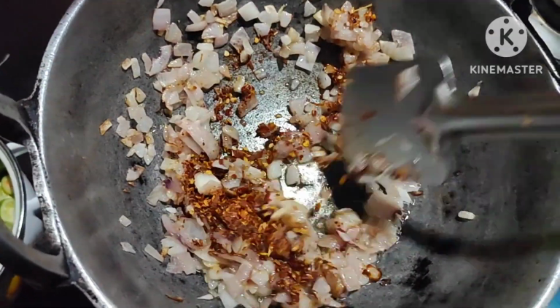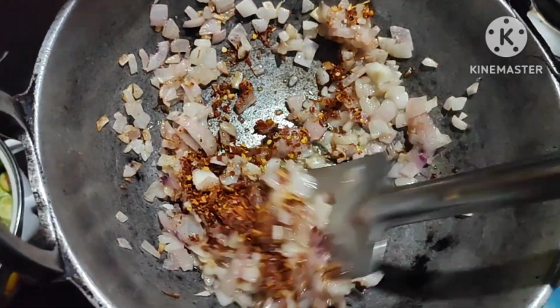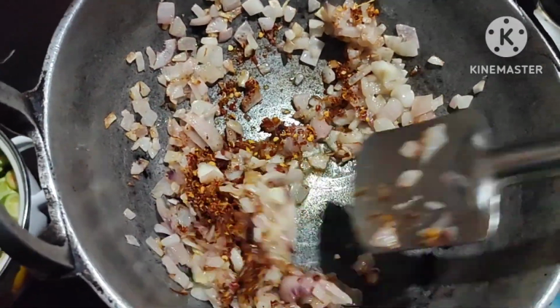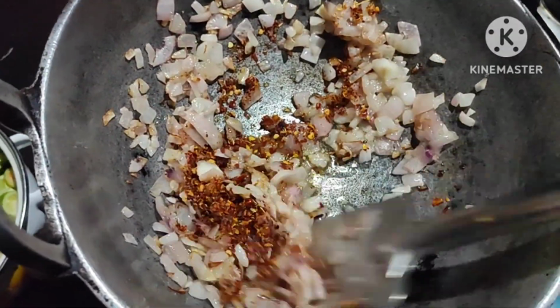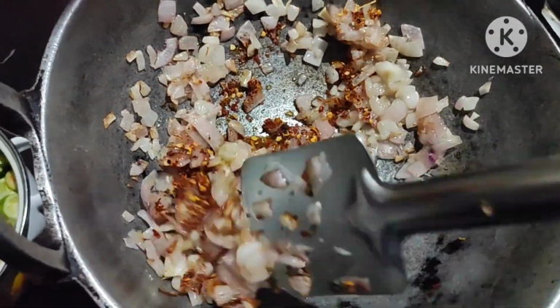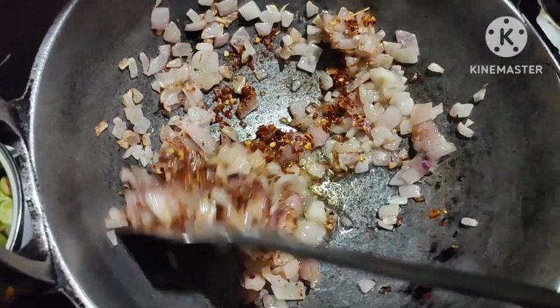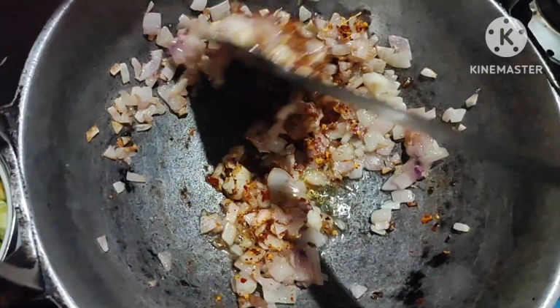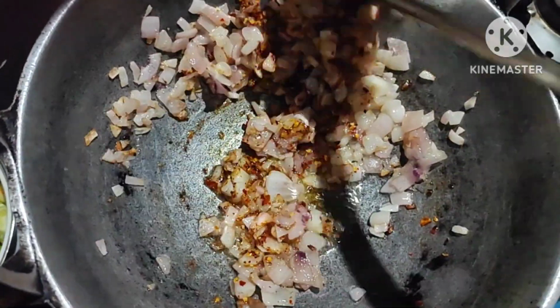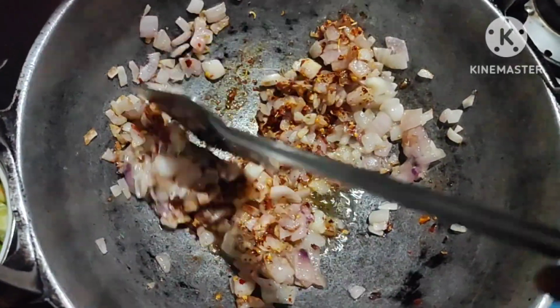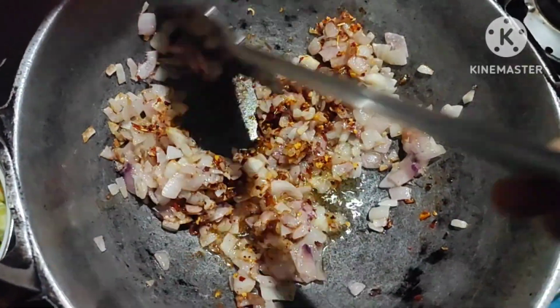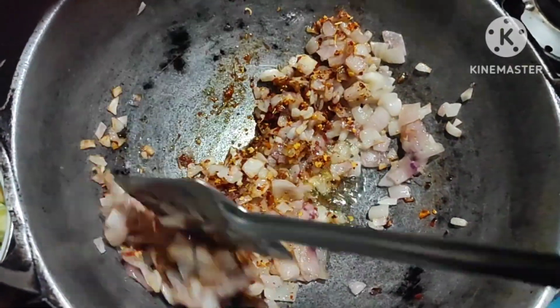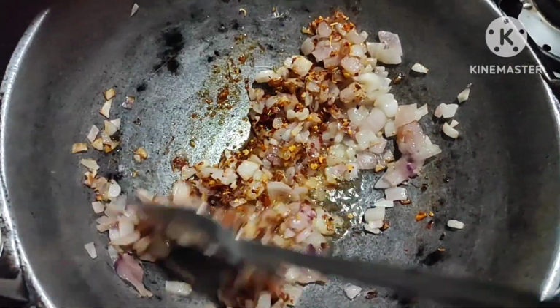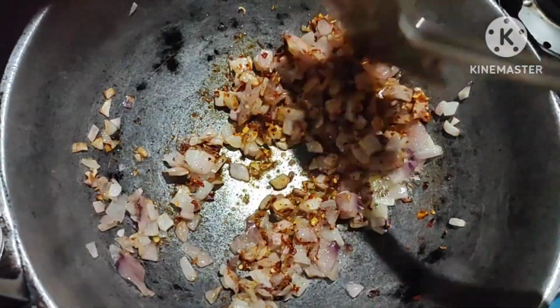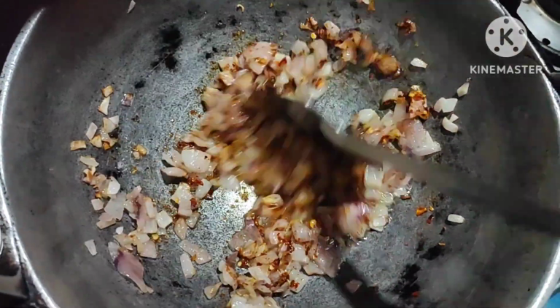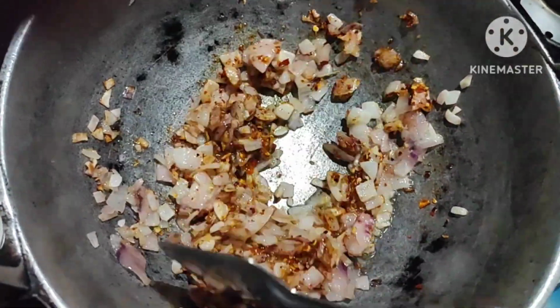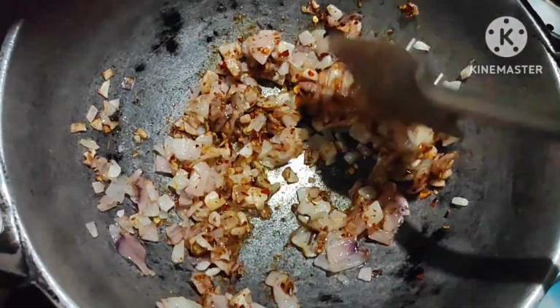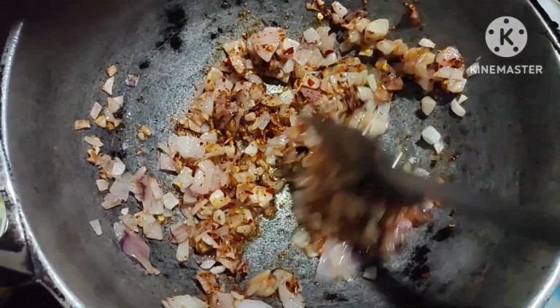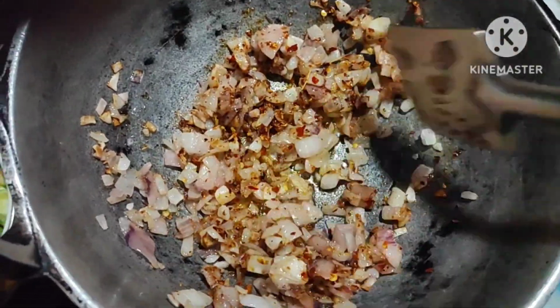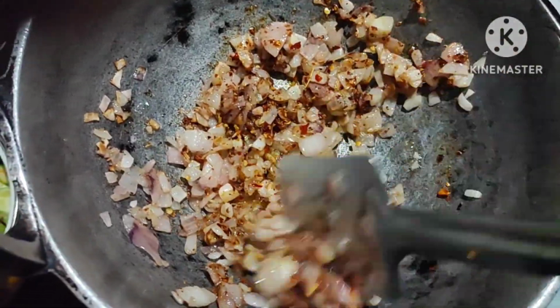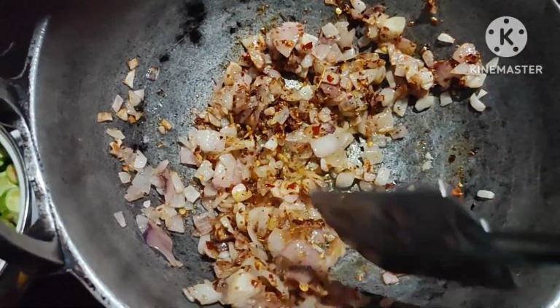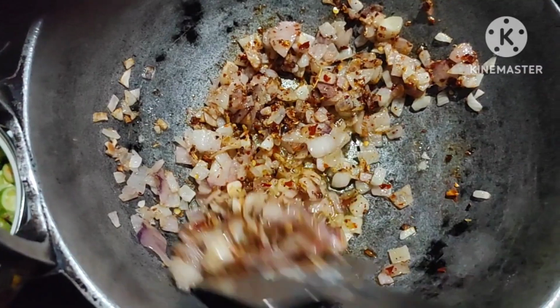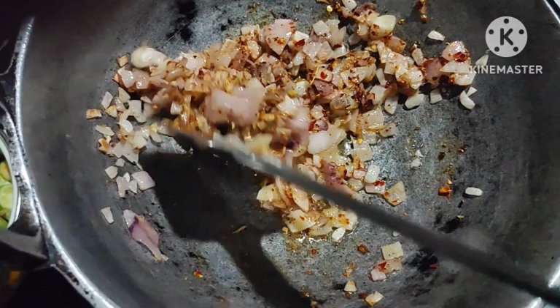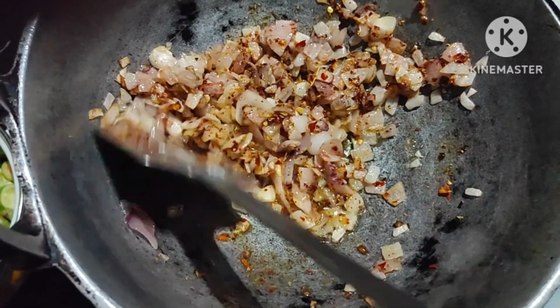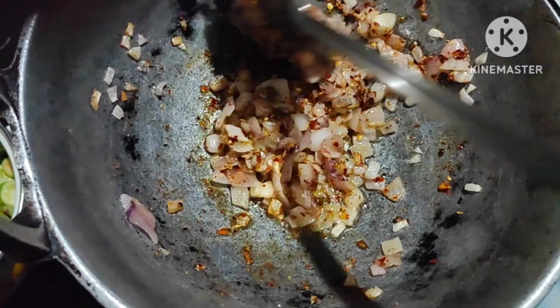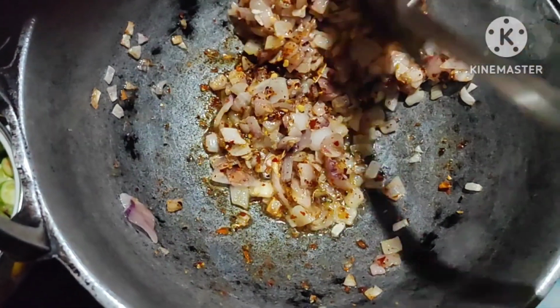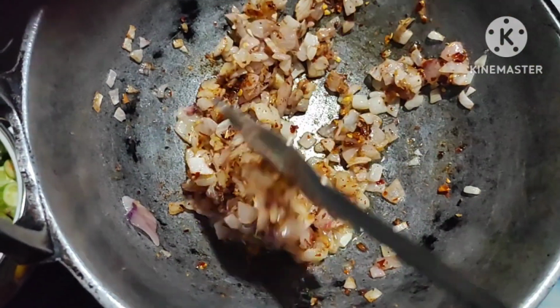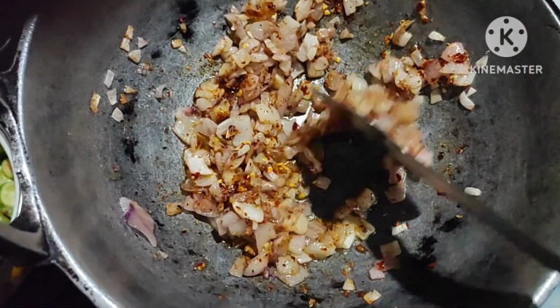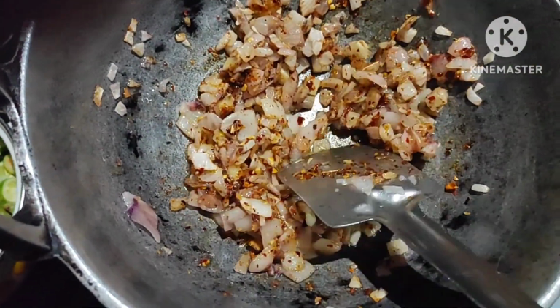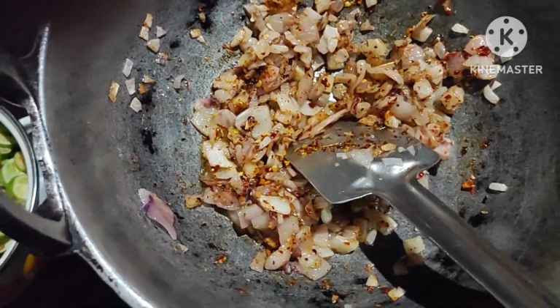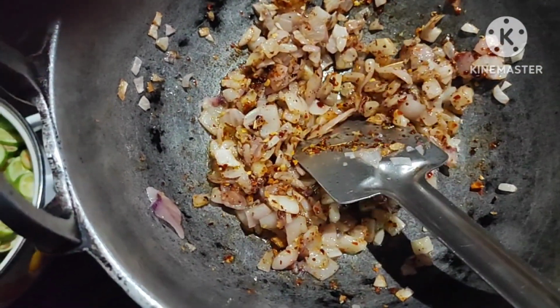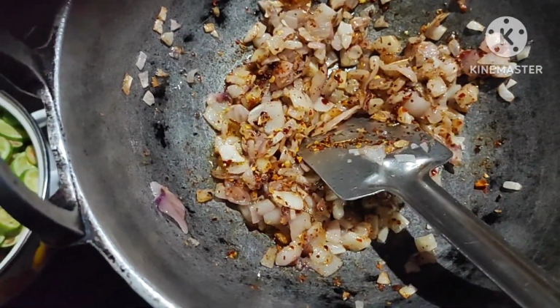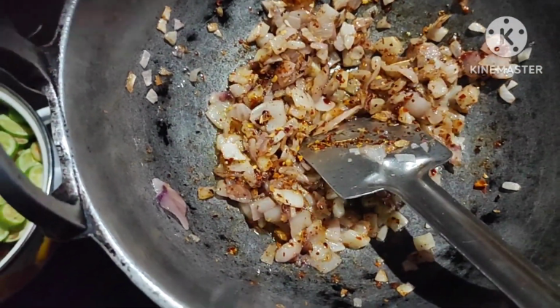Now we are going to cut the pork. This pork is not very bad. Now we are going to cut the pork.